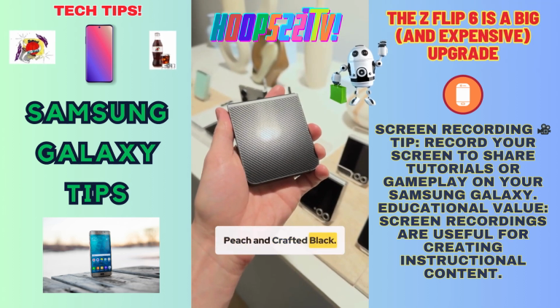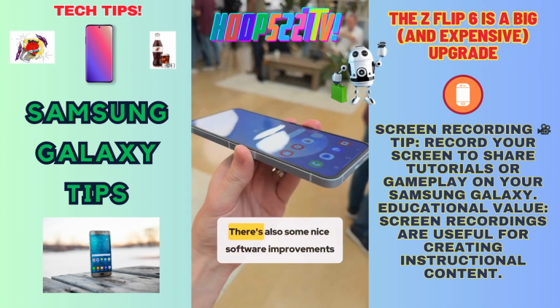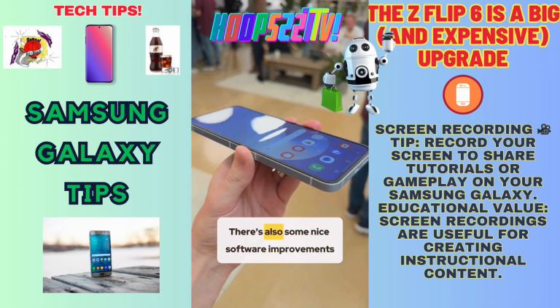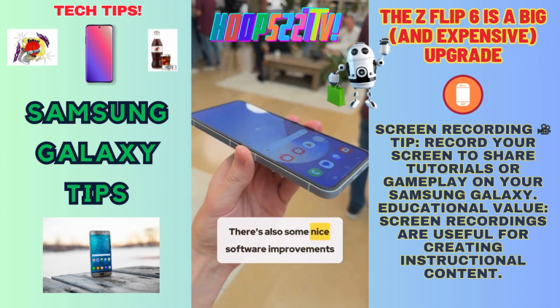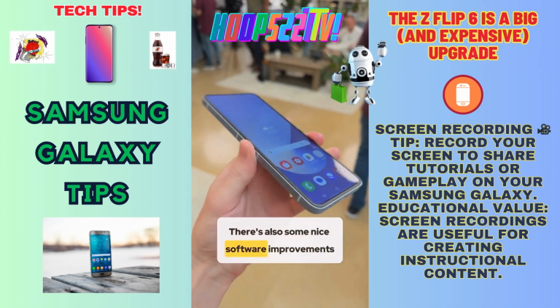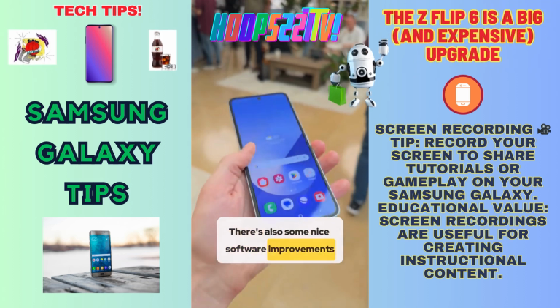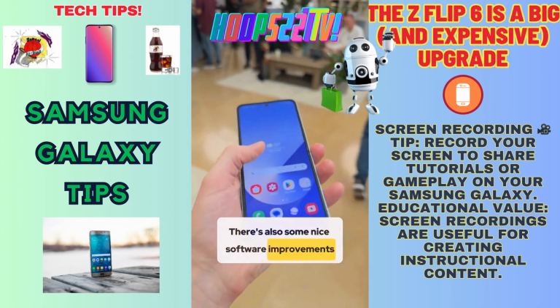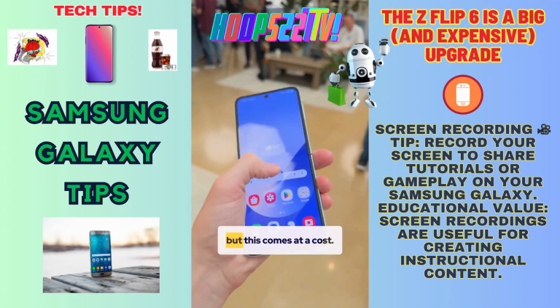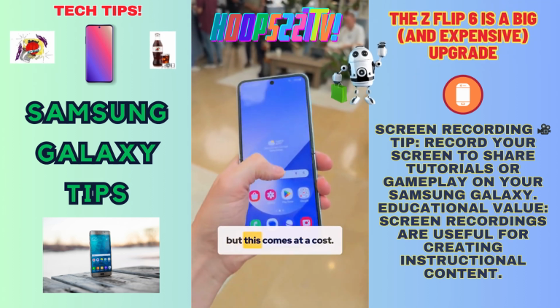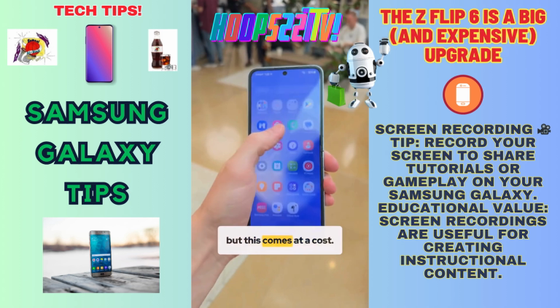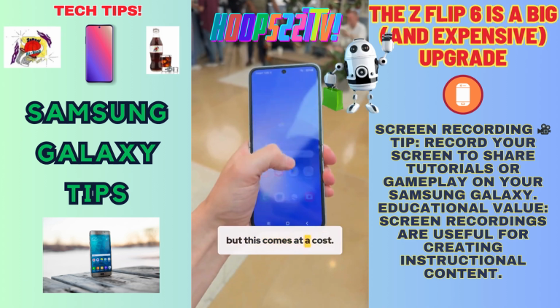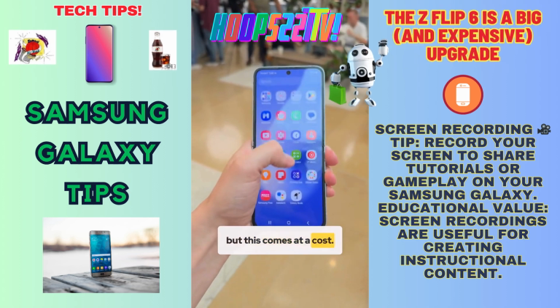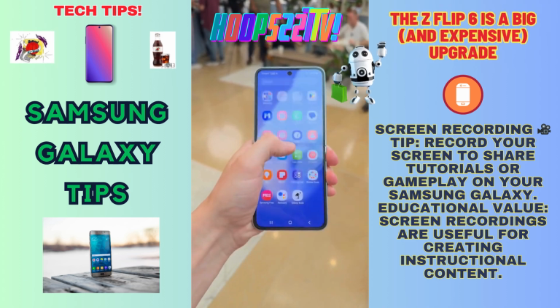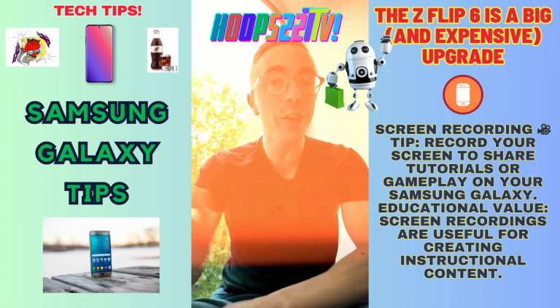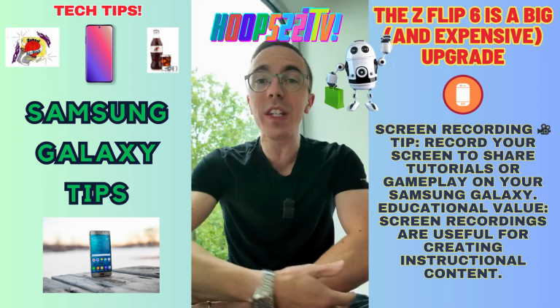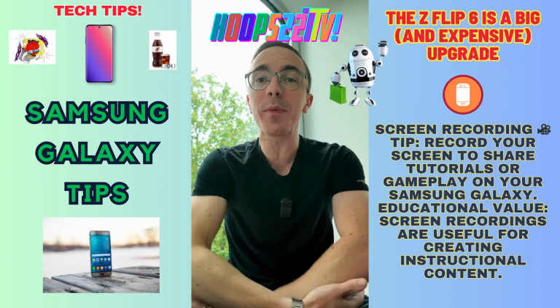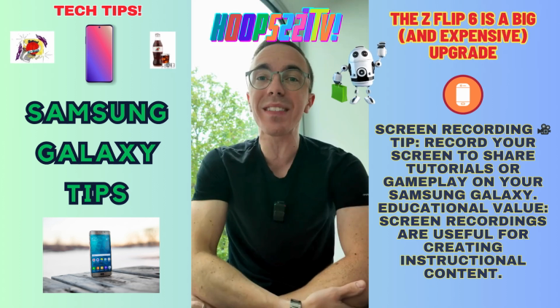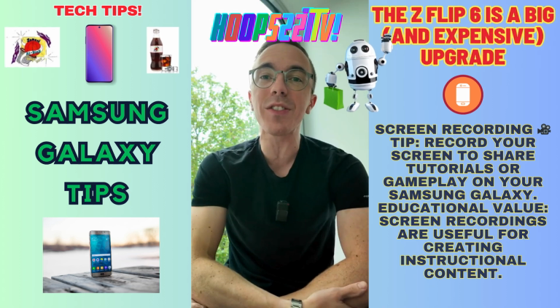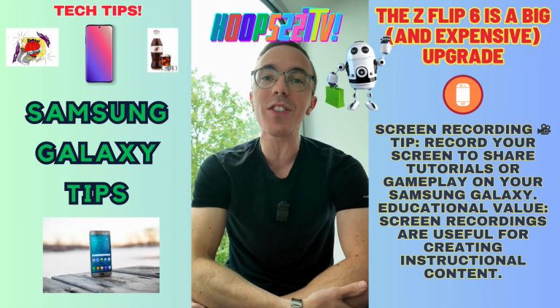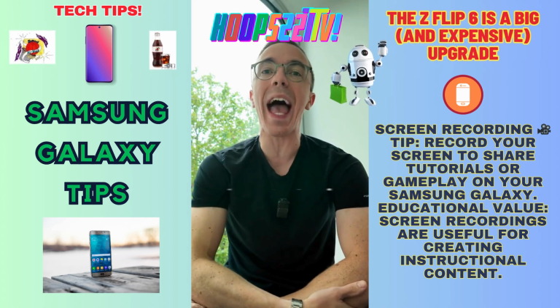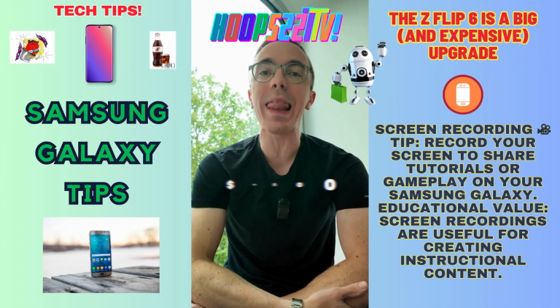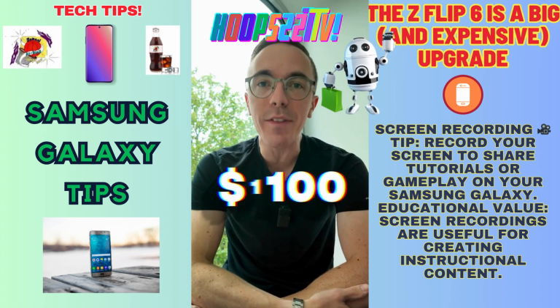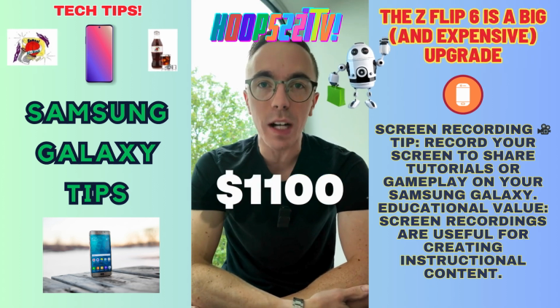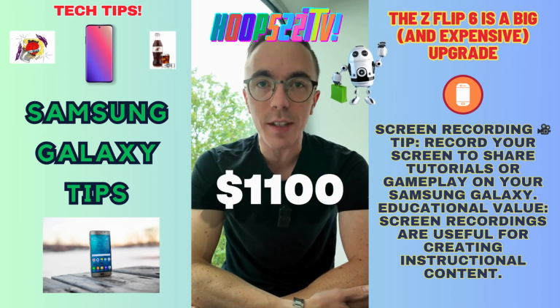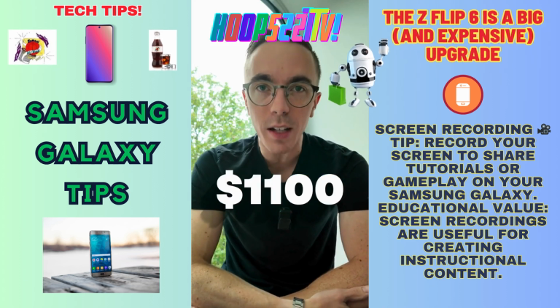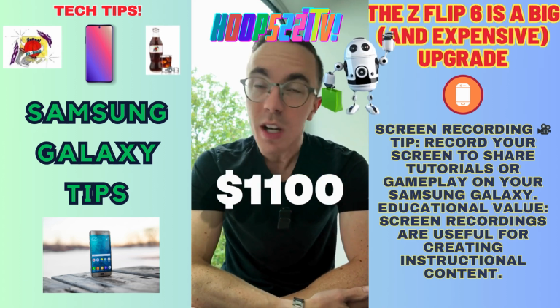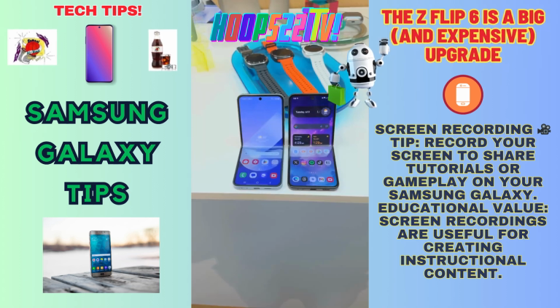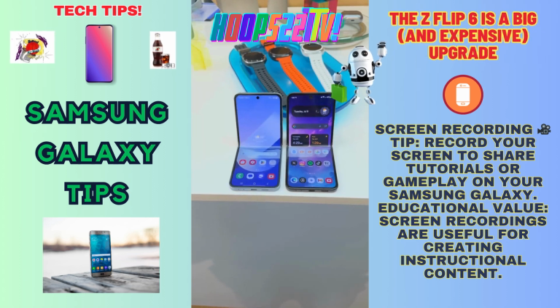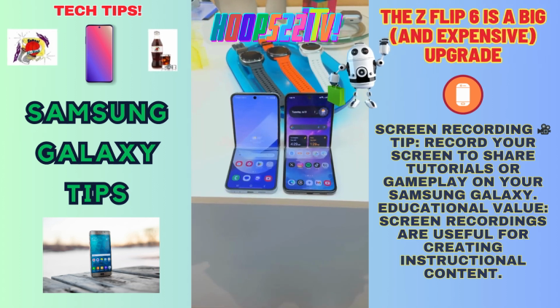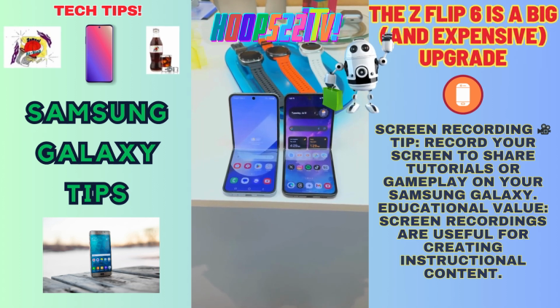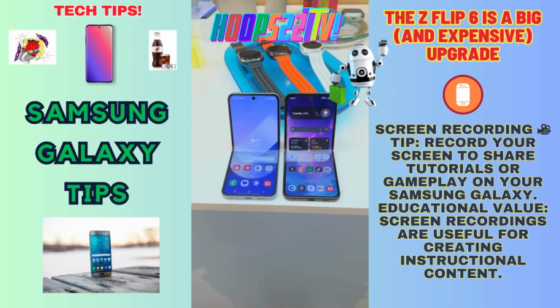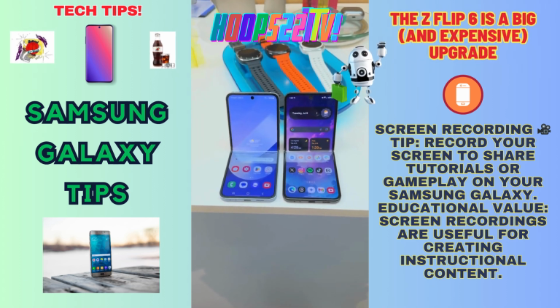There are also some nice software improvements, but this comes at a cost. The new Z Flip 6 now starts at $1,100 — $100 more than the last generation.